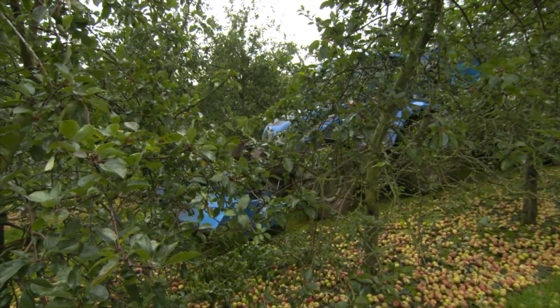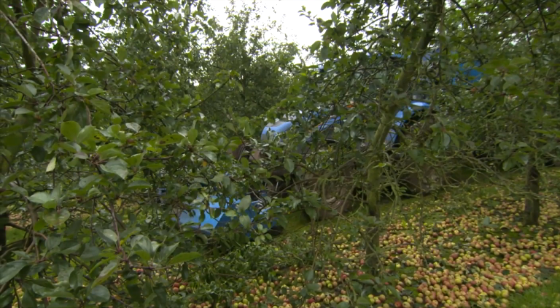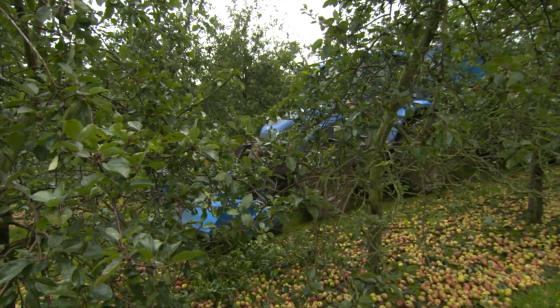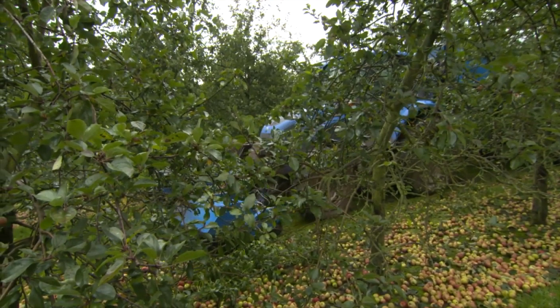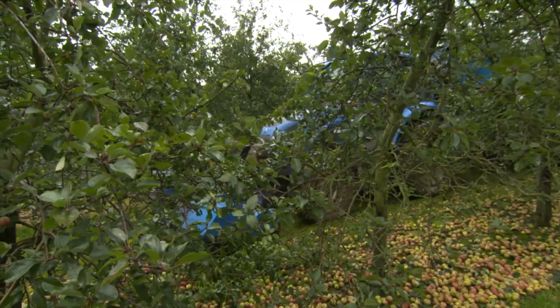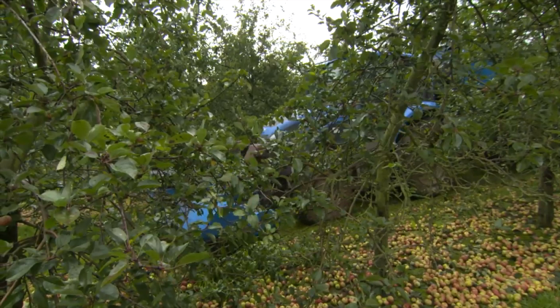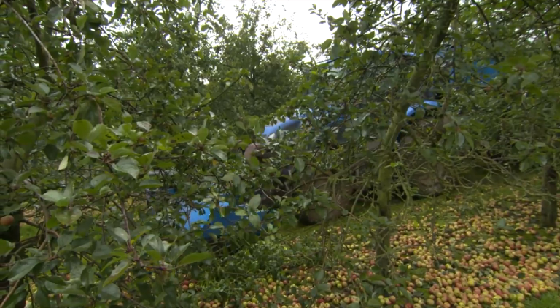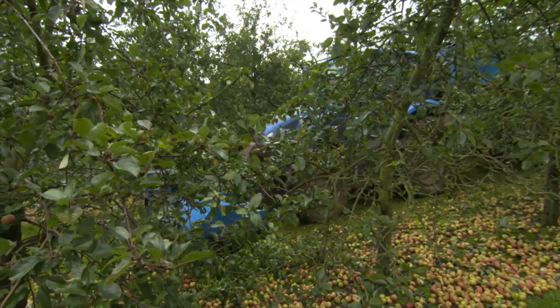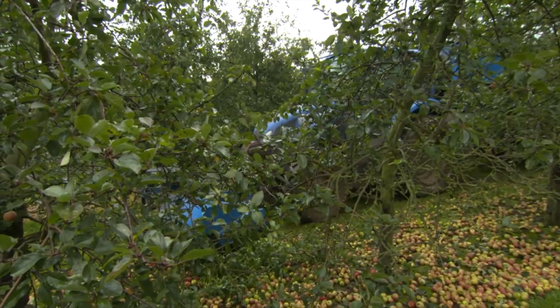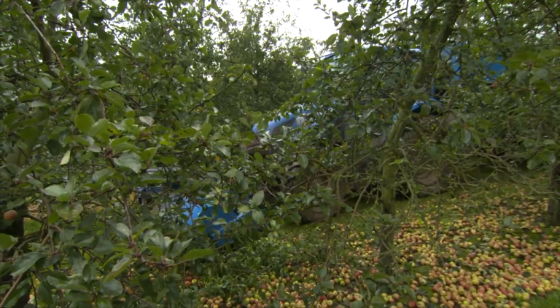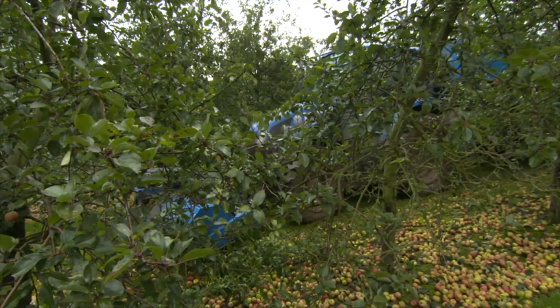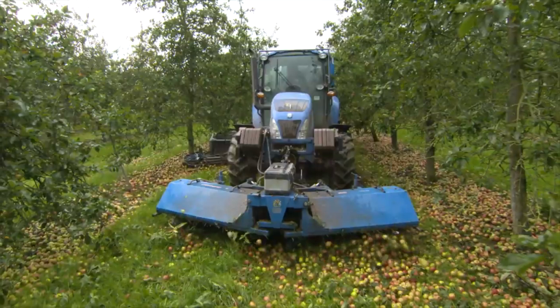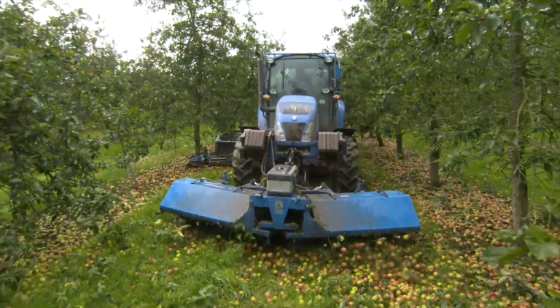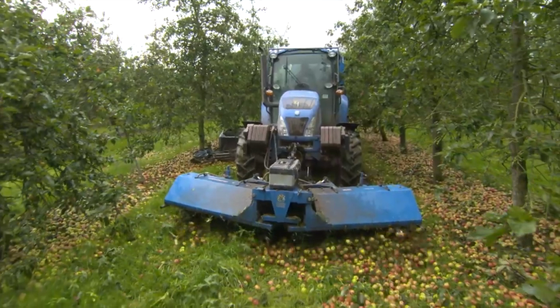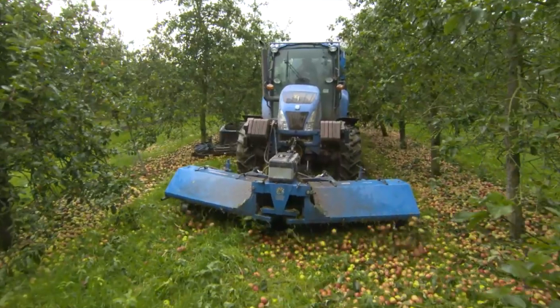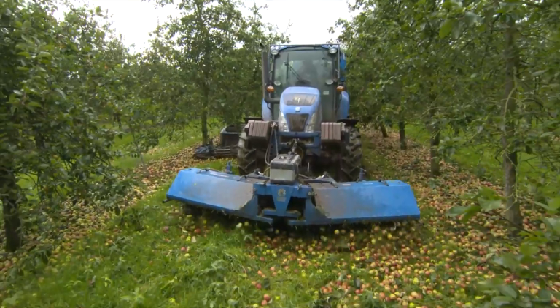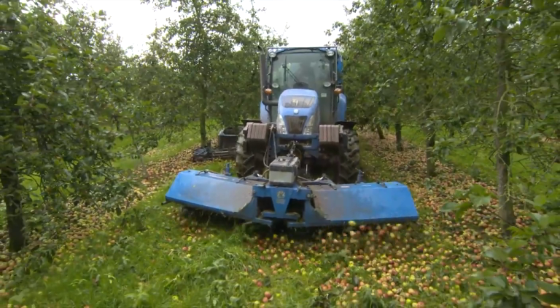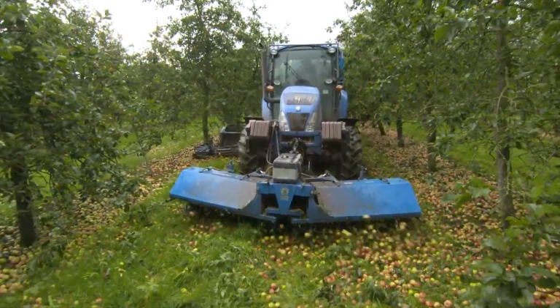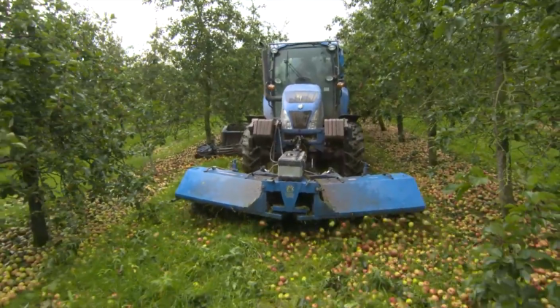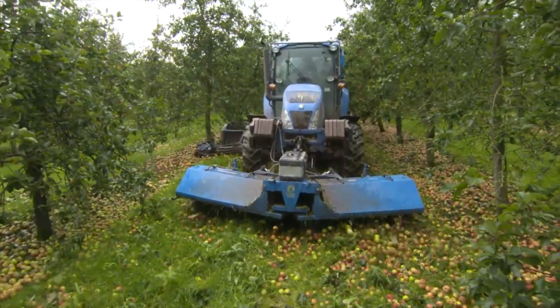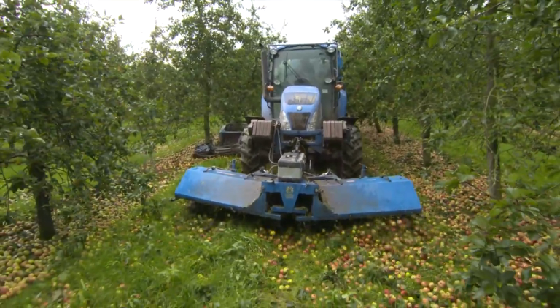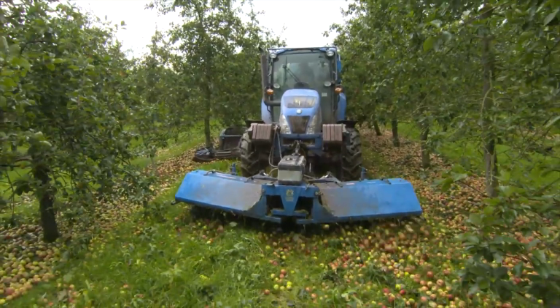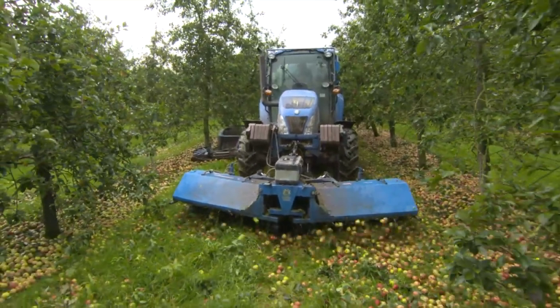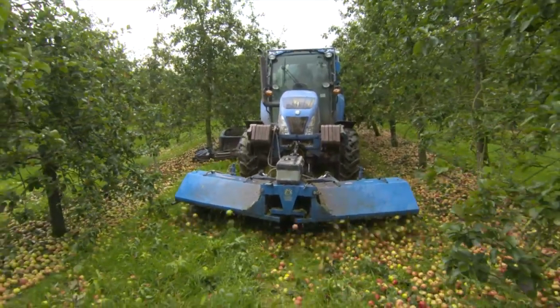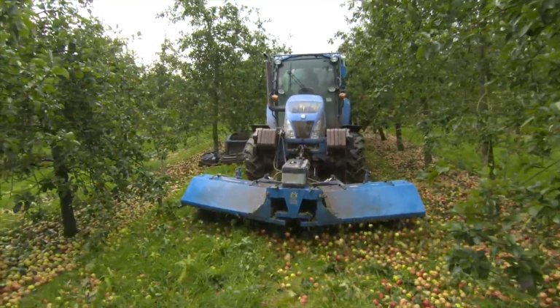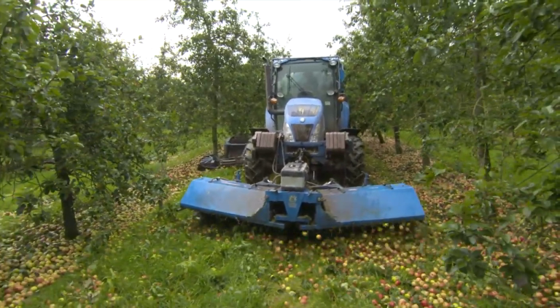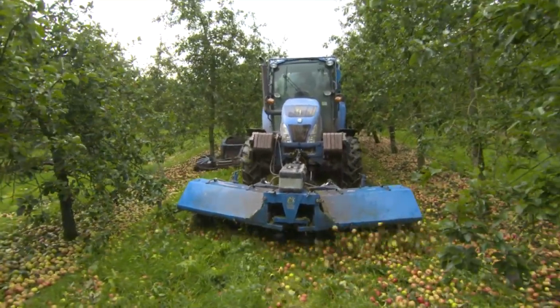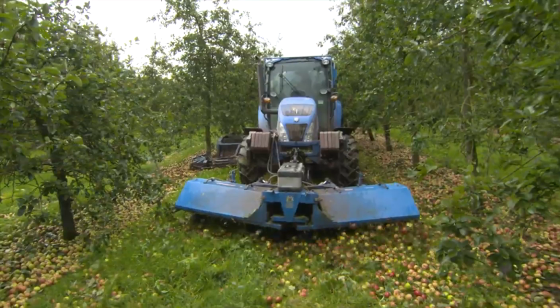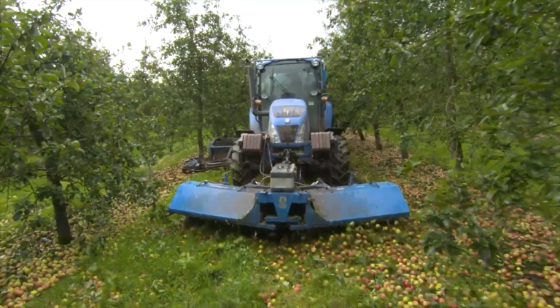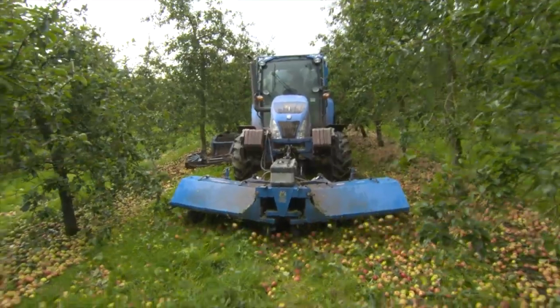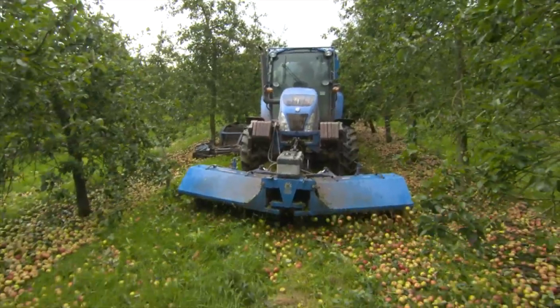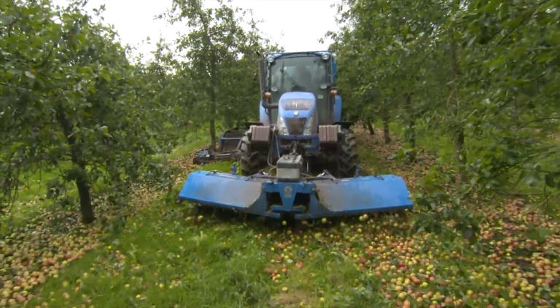Here's a baby tractor. It's especially made so it can fit in the narrow gap between these apple trees.